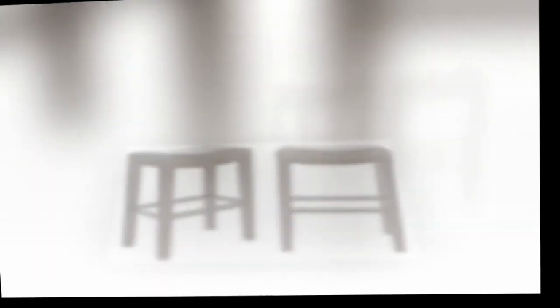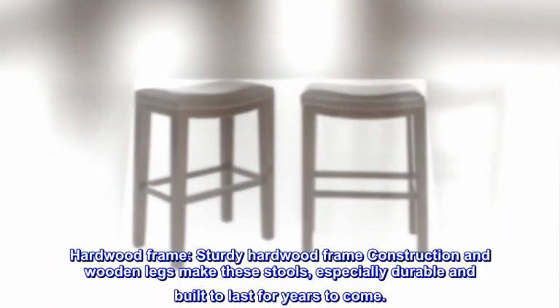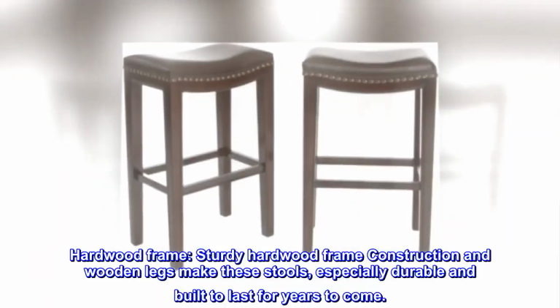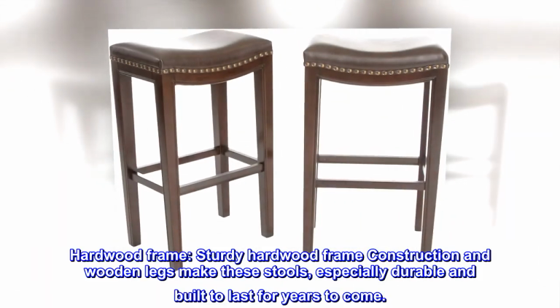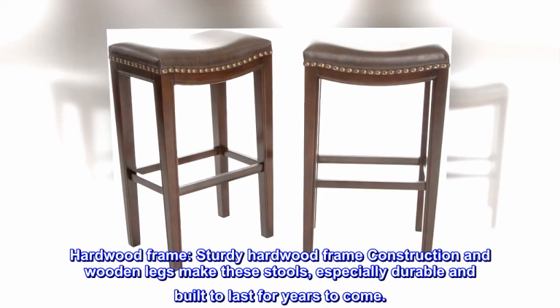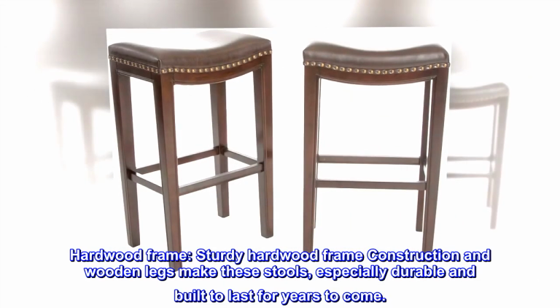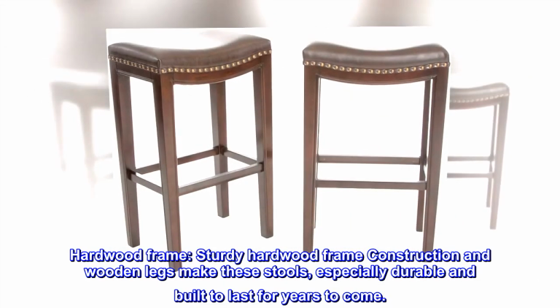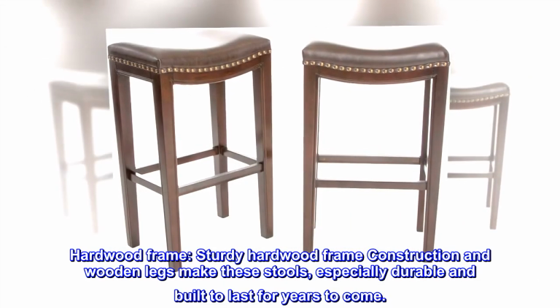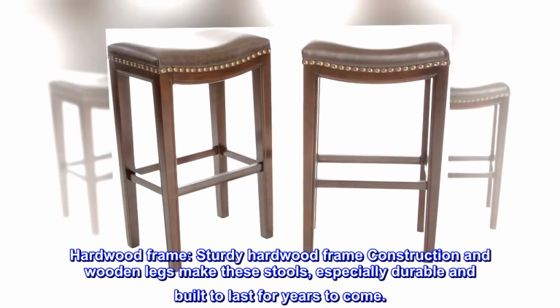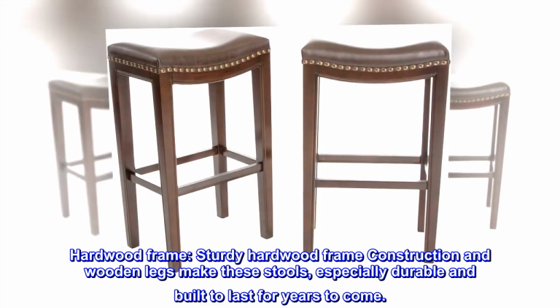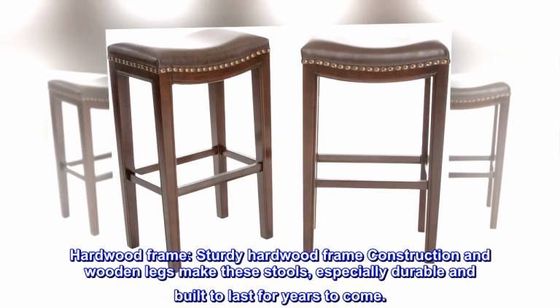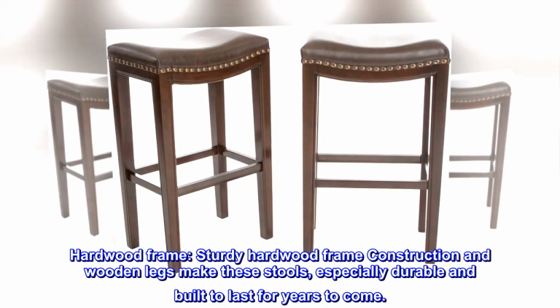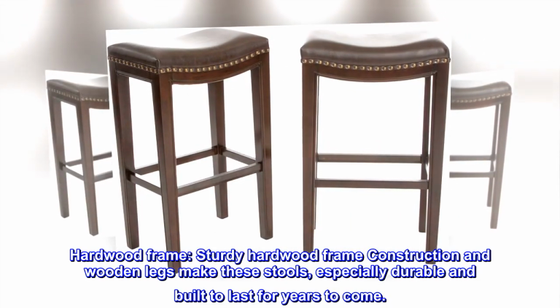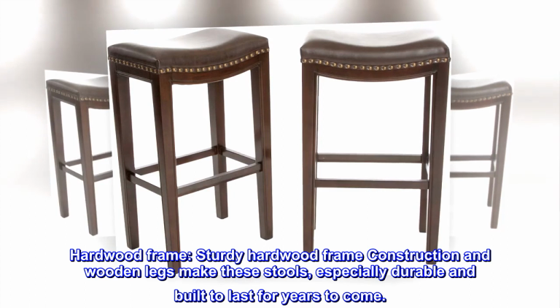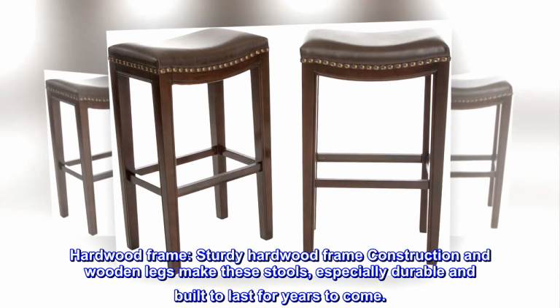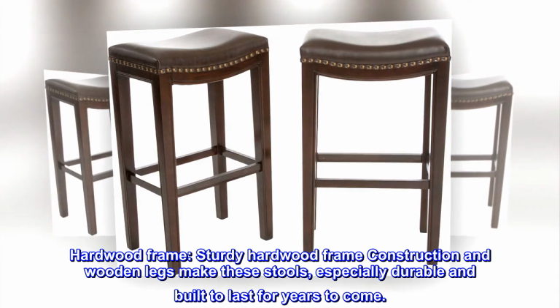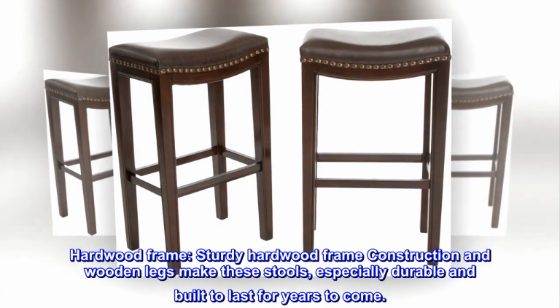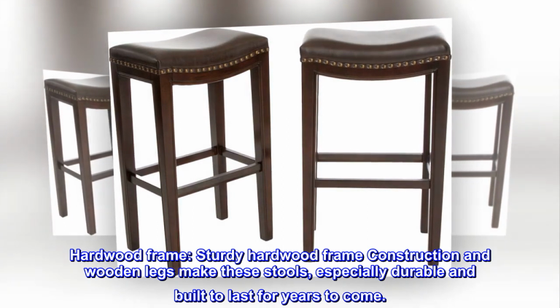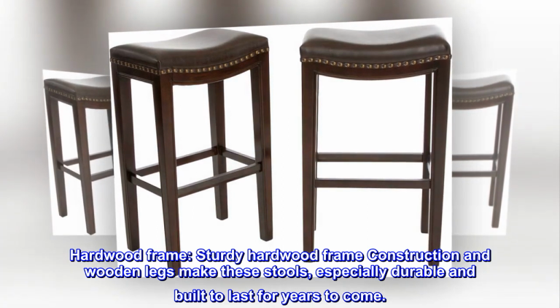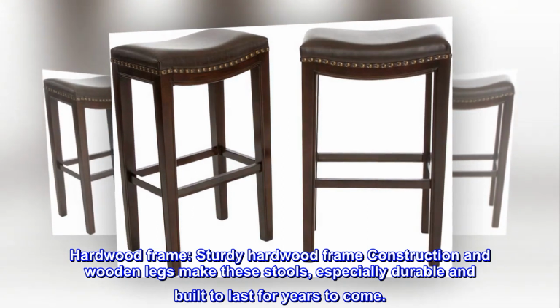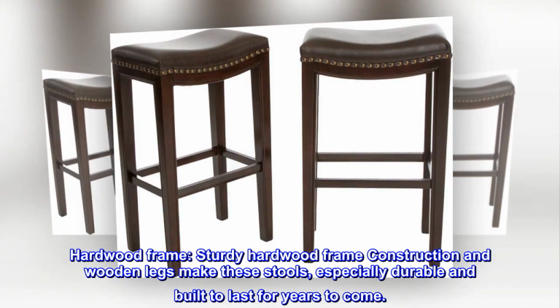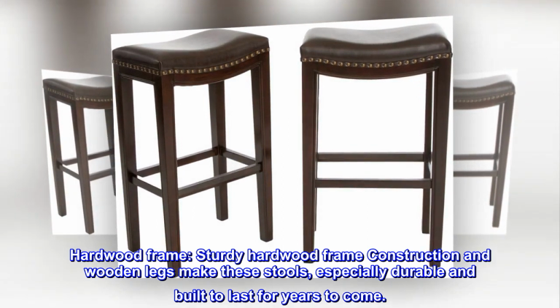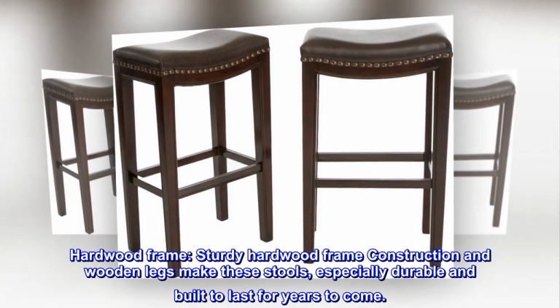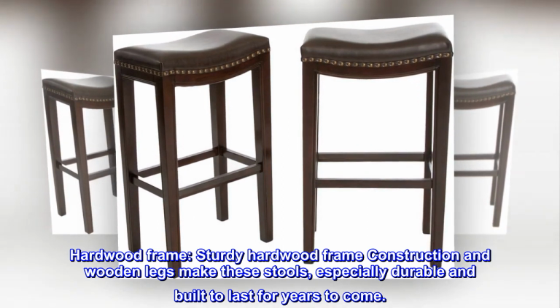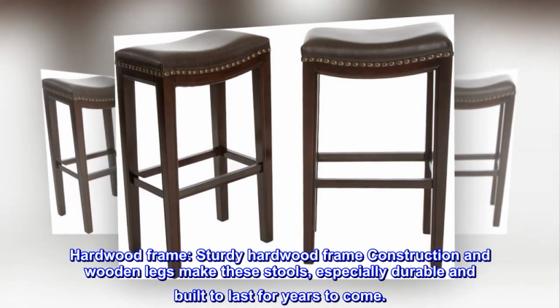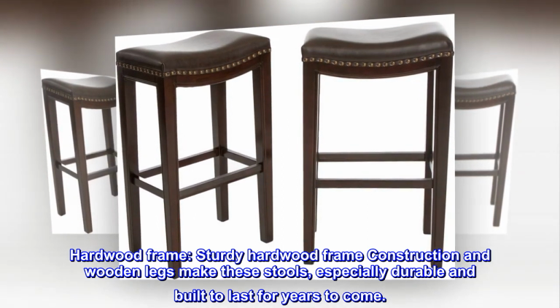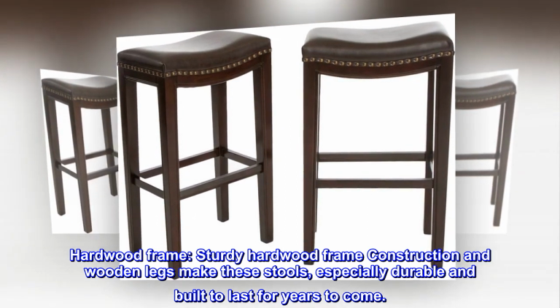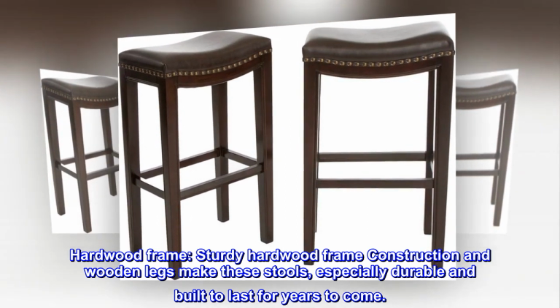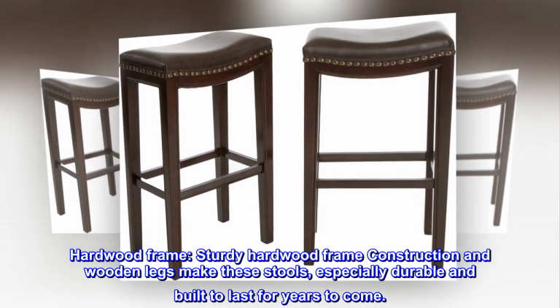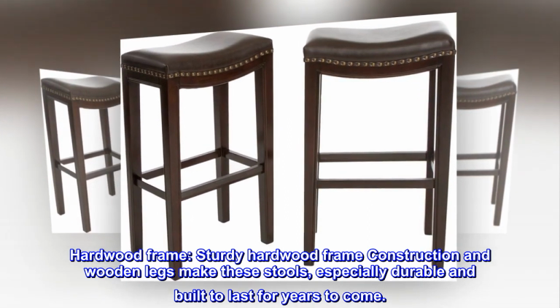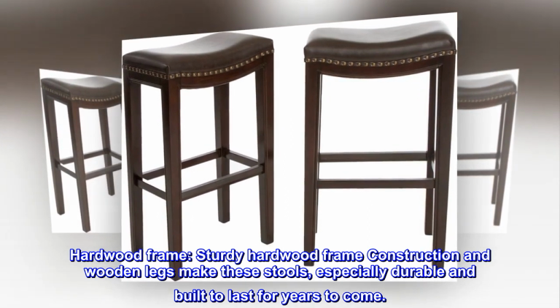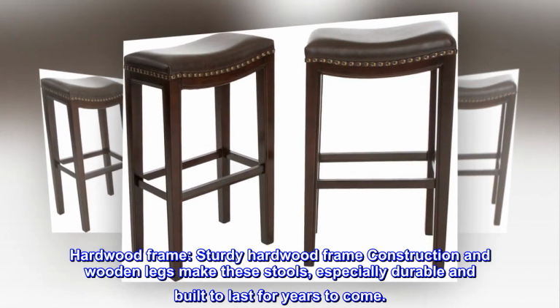Hardwood frame. Sturdy hardwood frame construction and wooden legs make these stools especially durable and built to last for years to come.